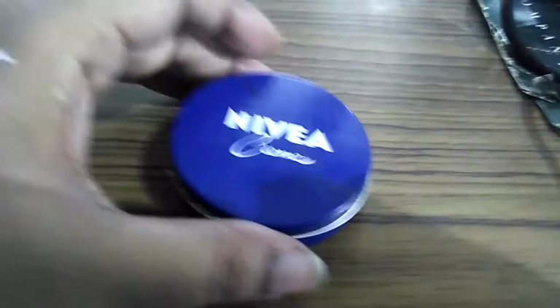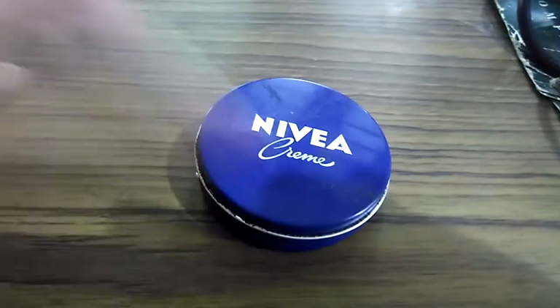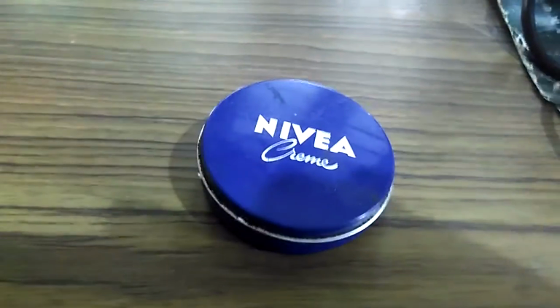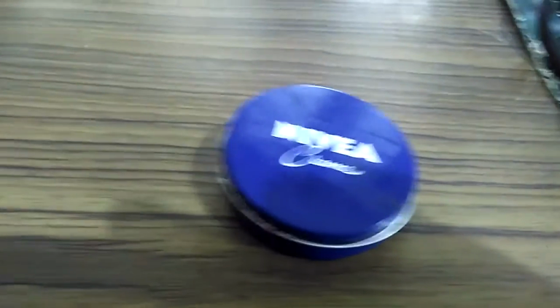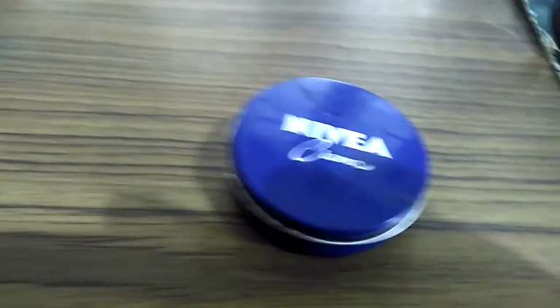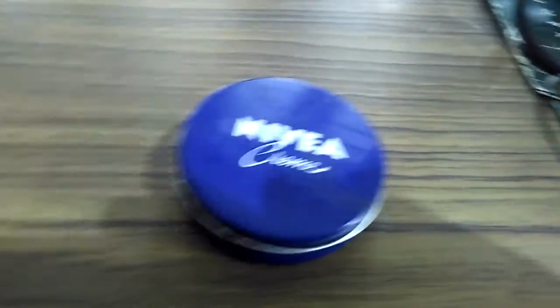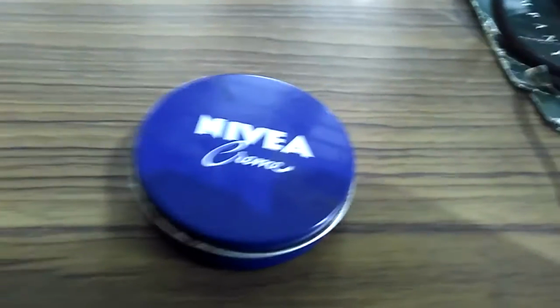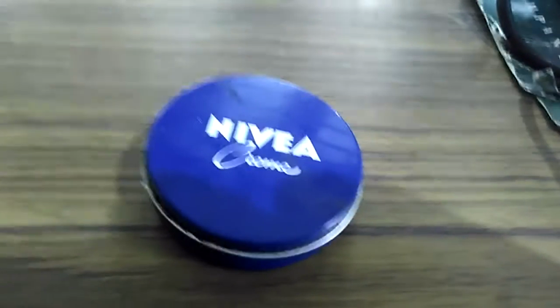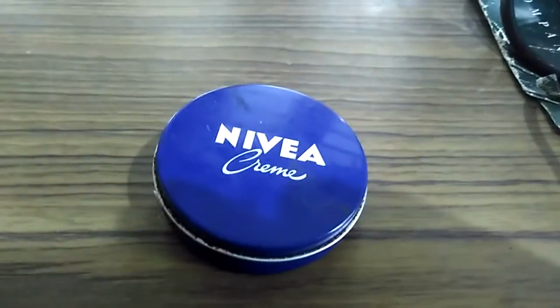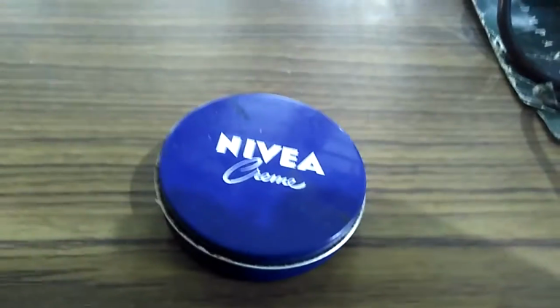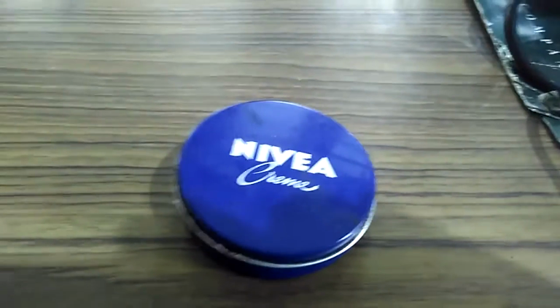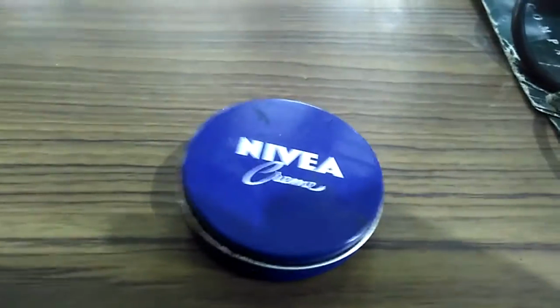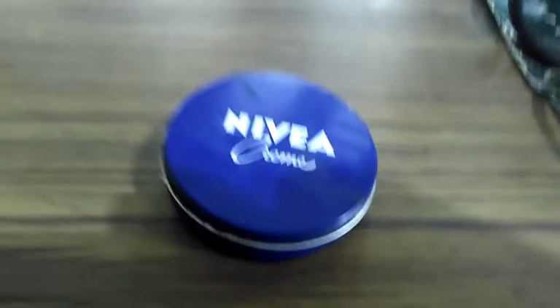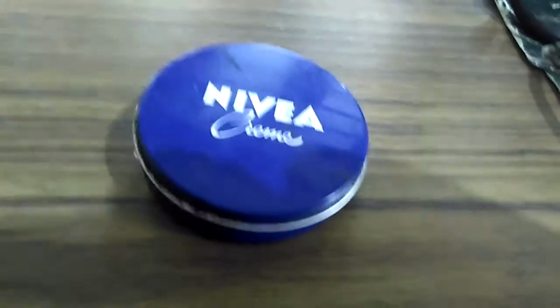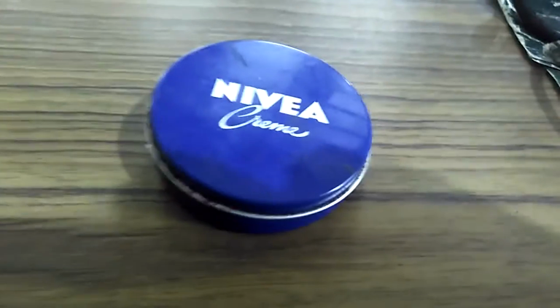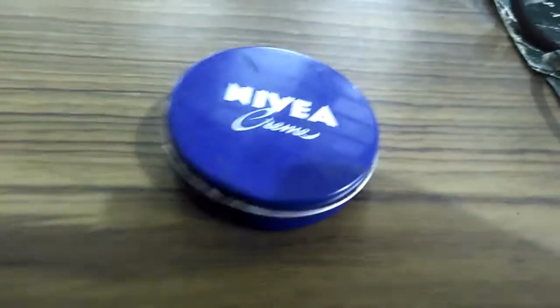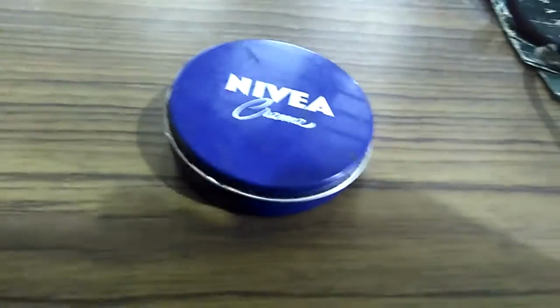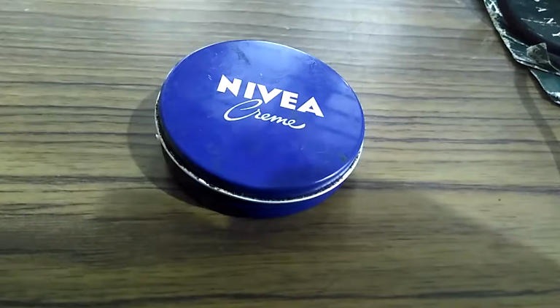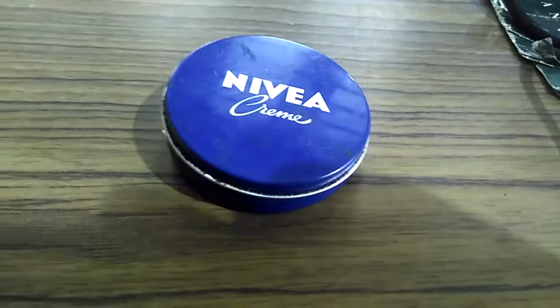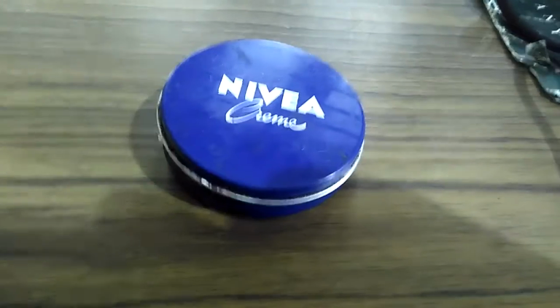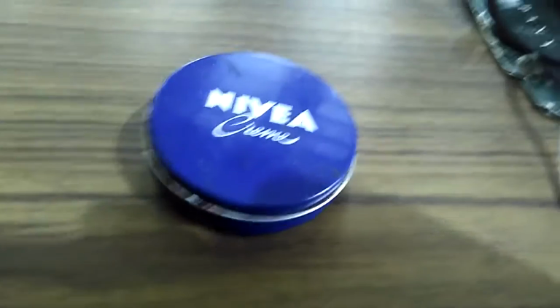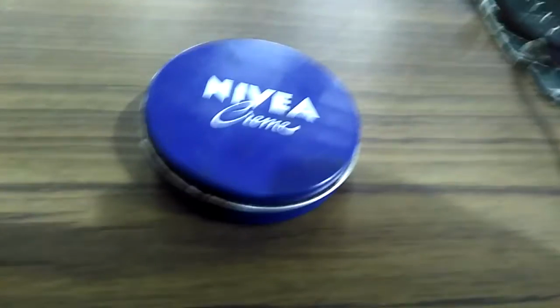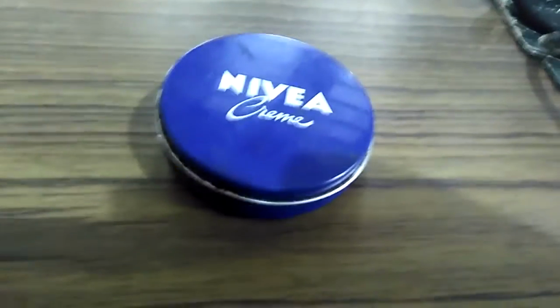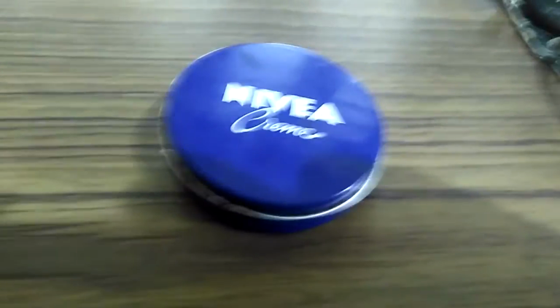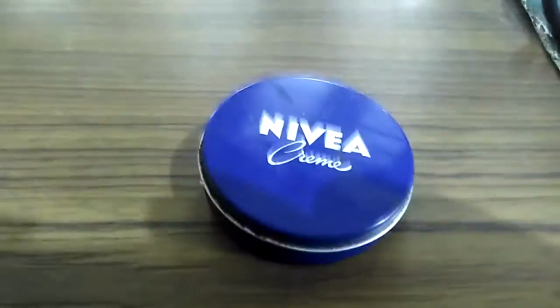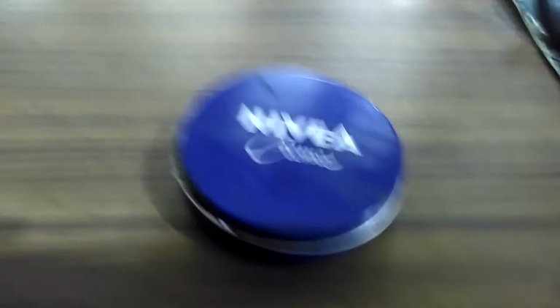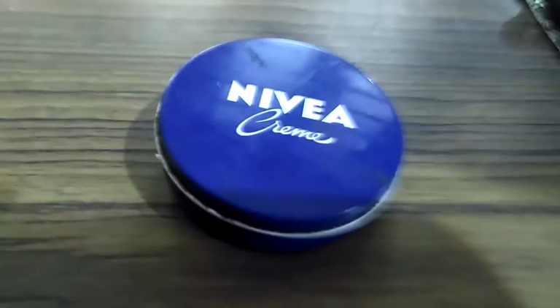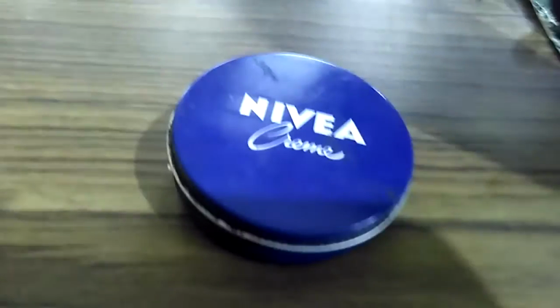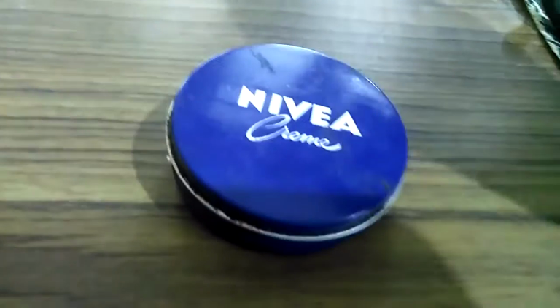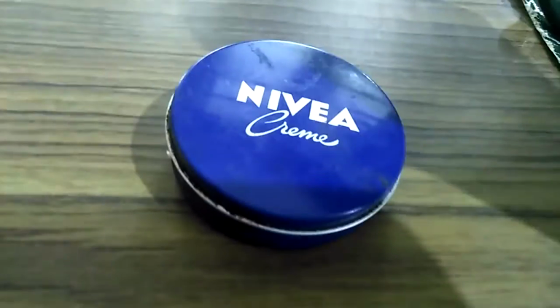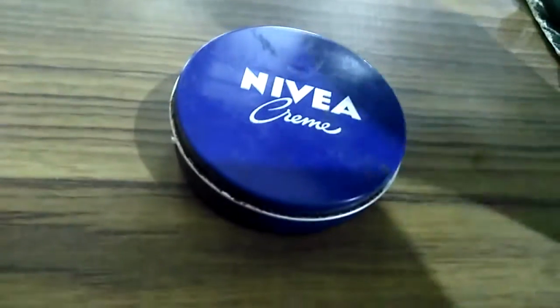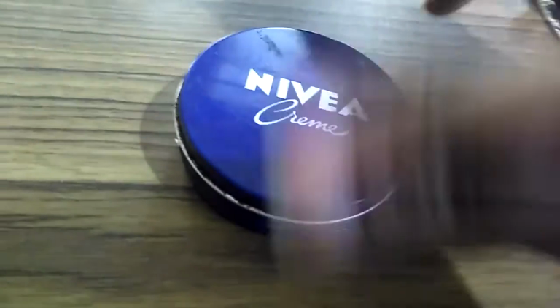Hello and welcome back to my channel. Today I want to talk about this Nivea cream.